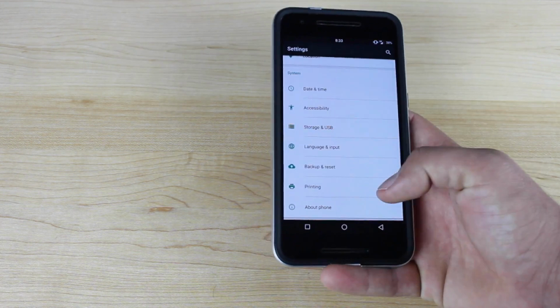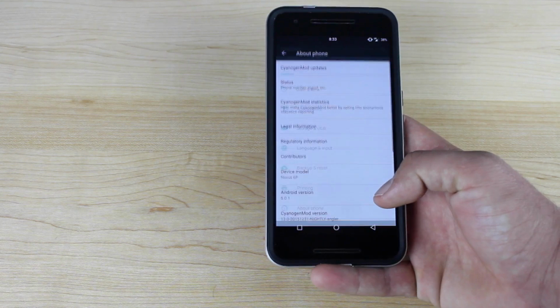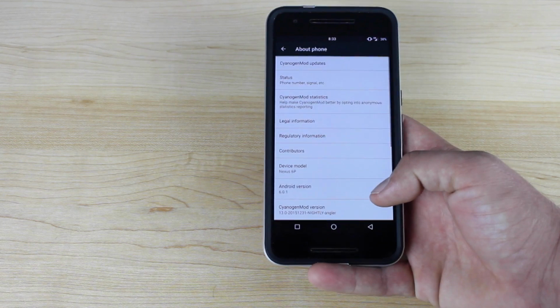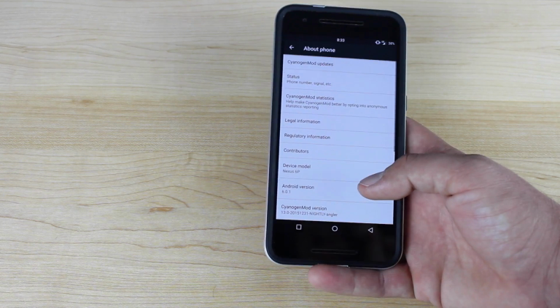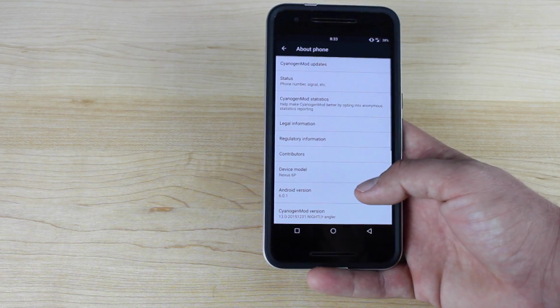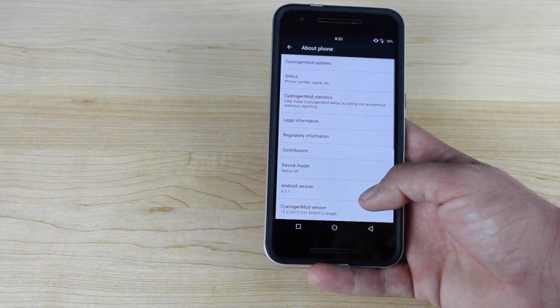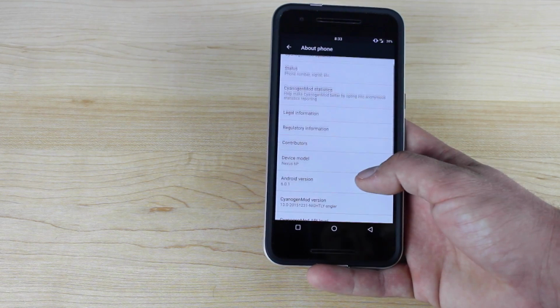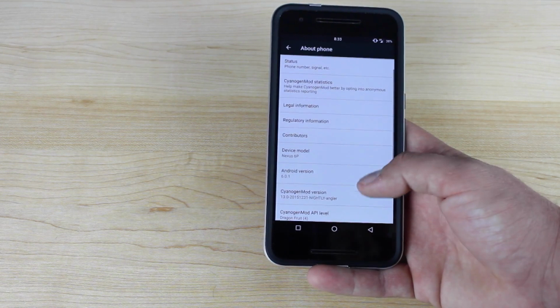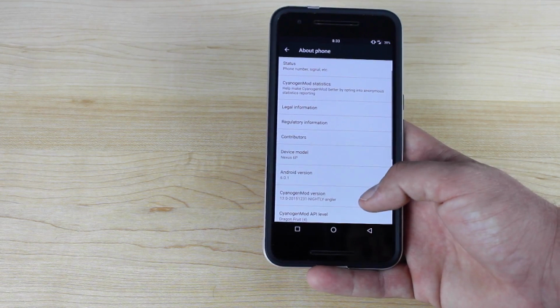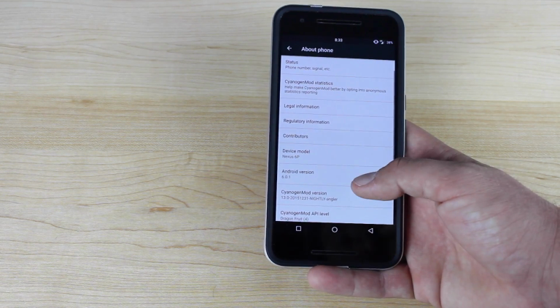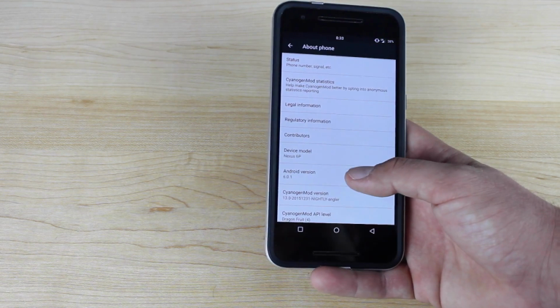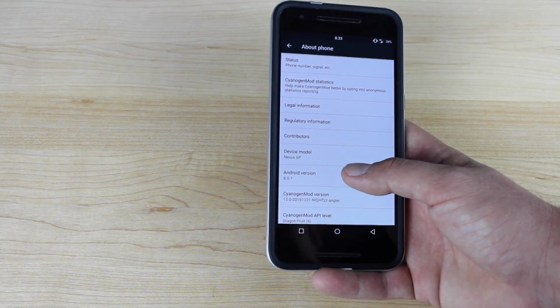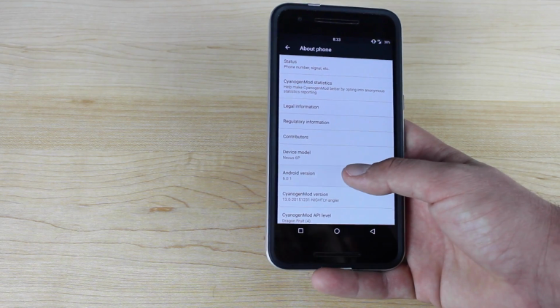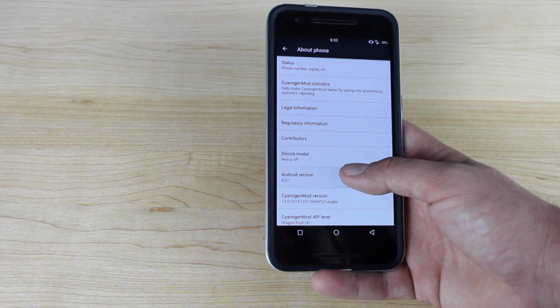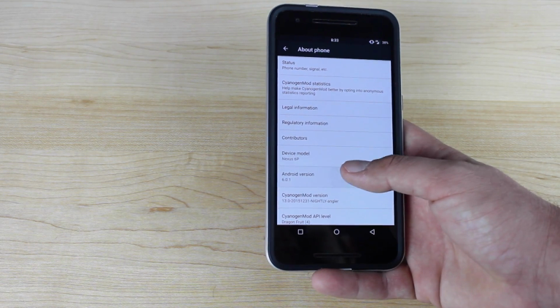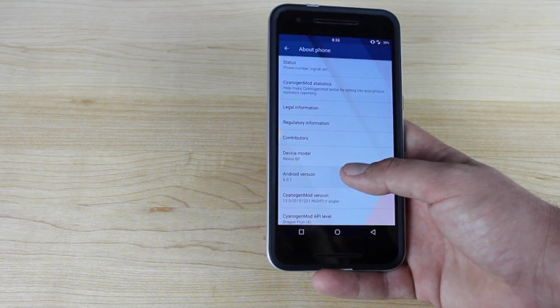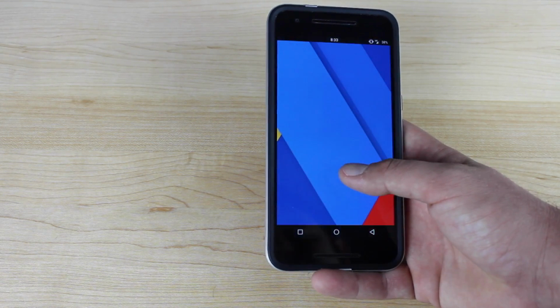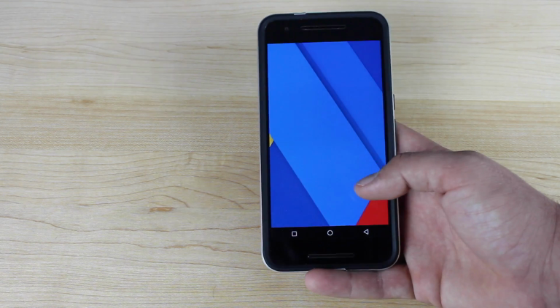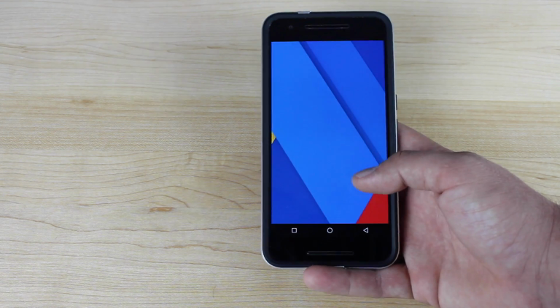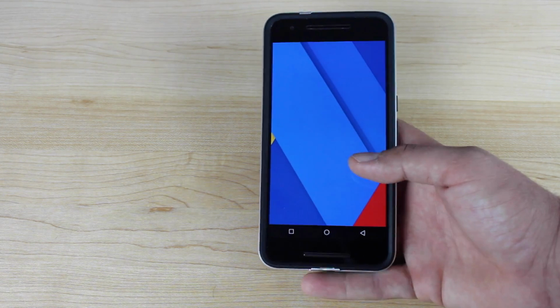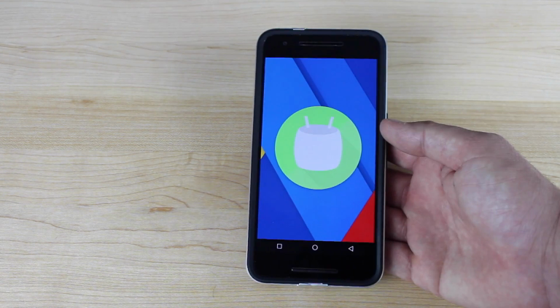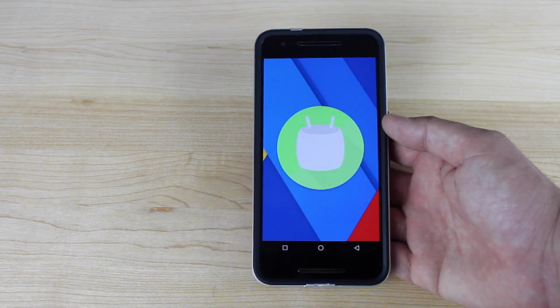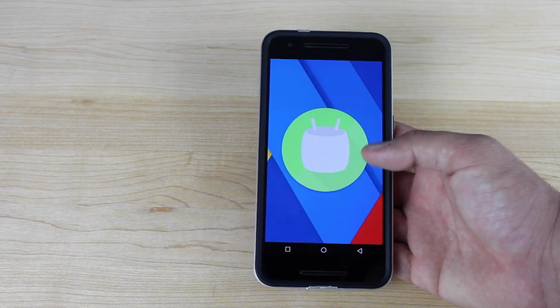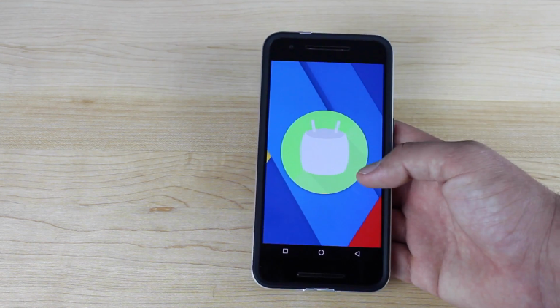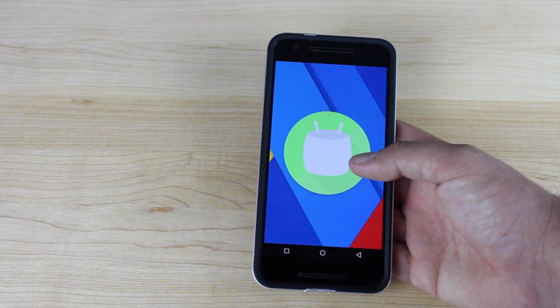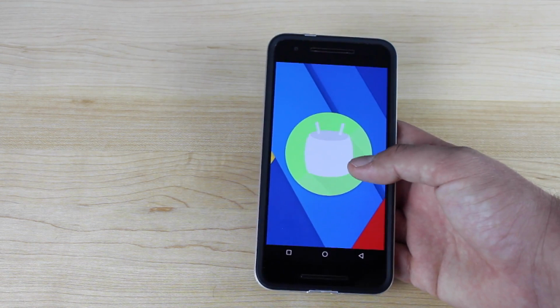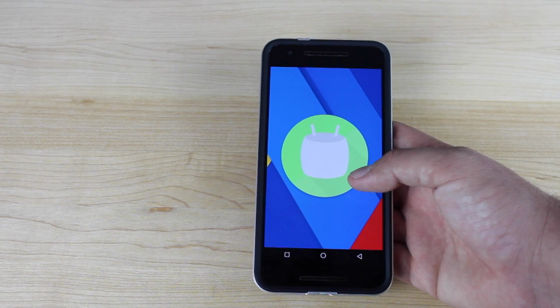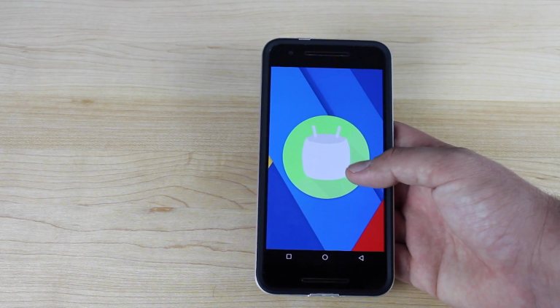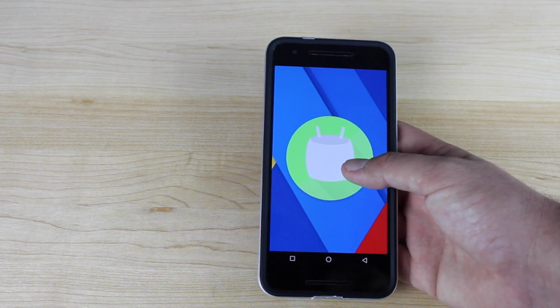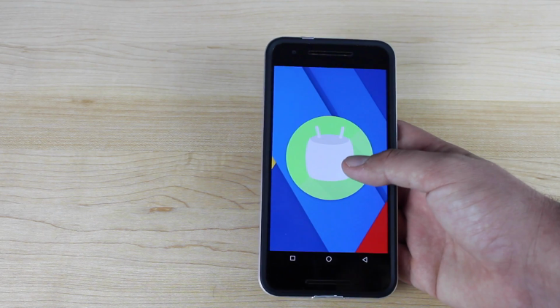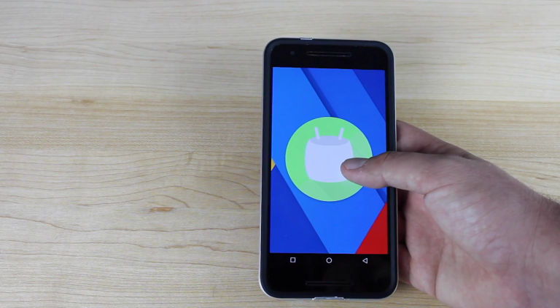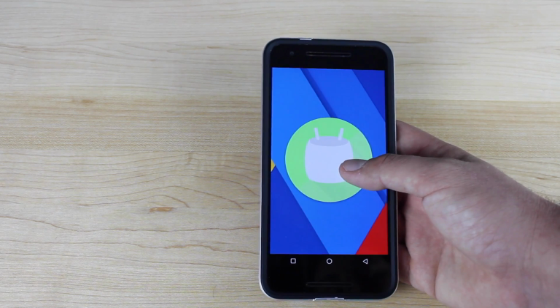If we go to About Phone and tap on the Android version, that's going to launch the Easter egg.